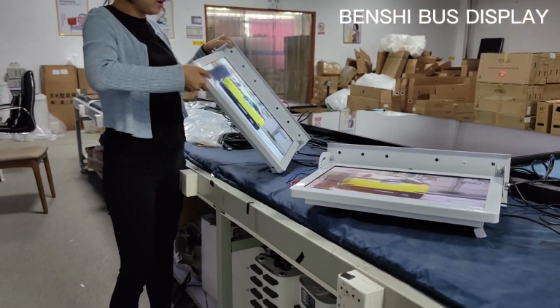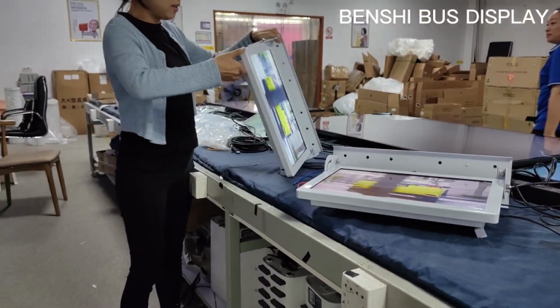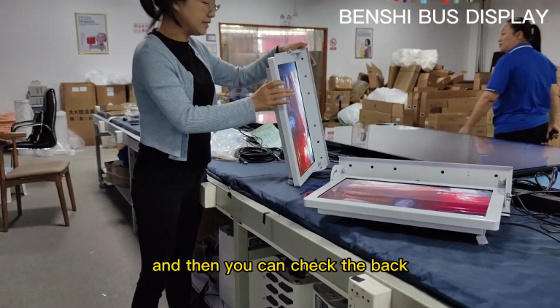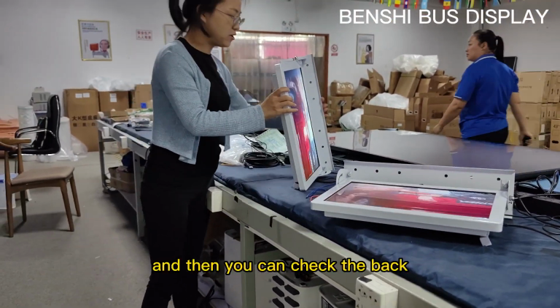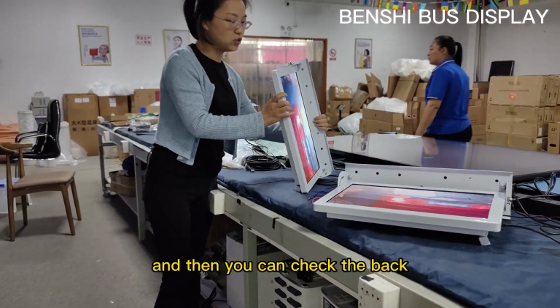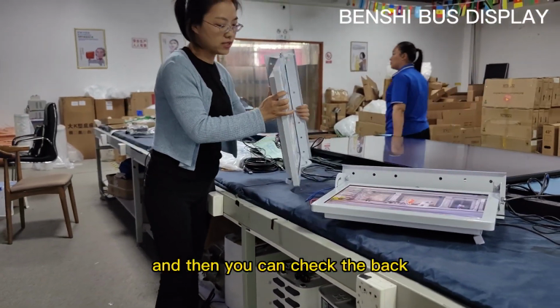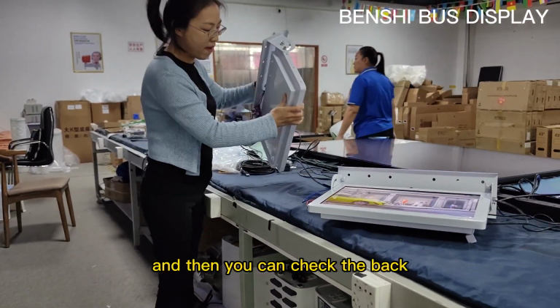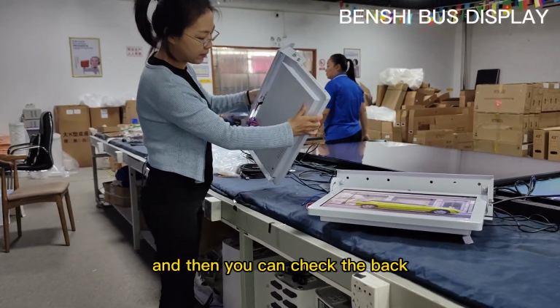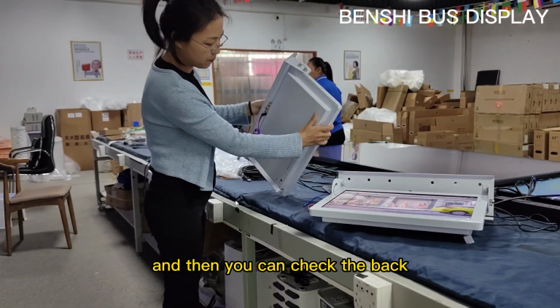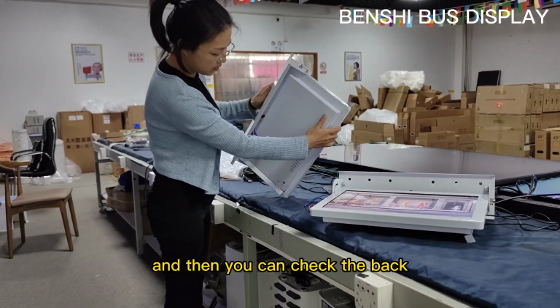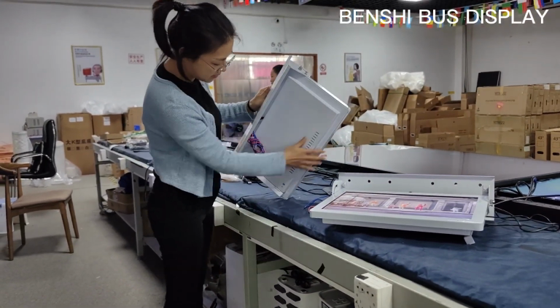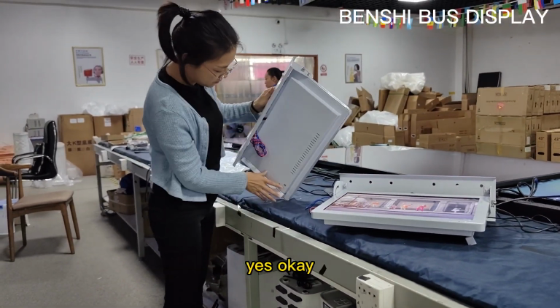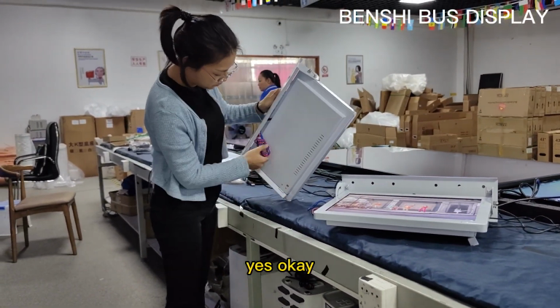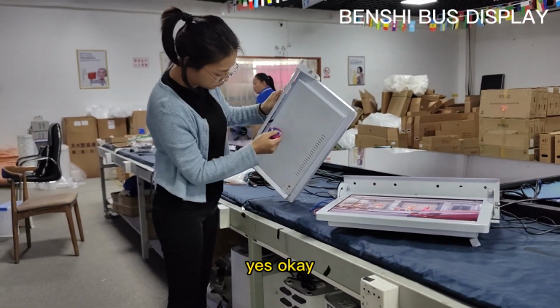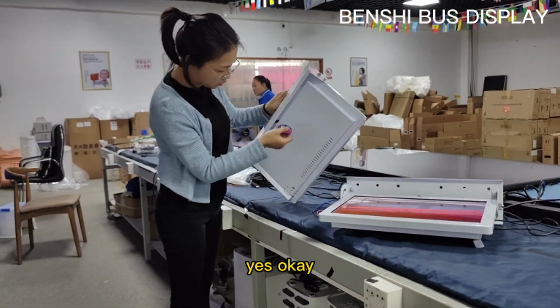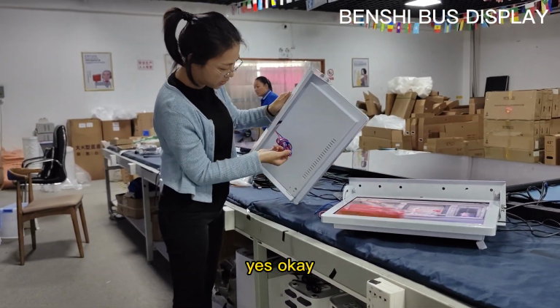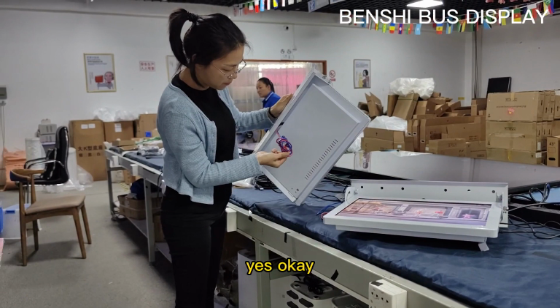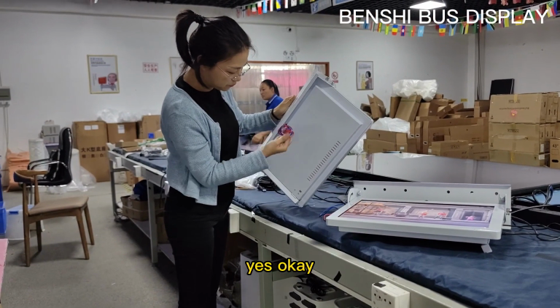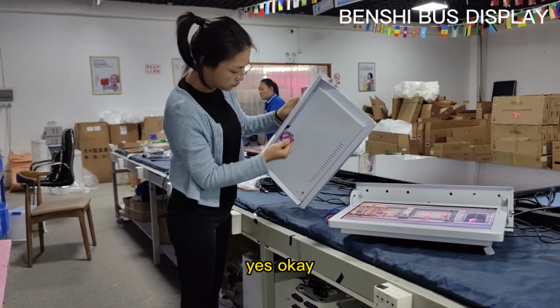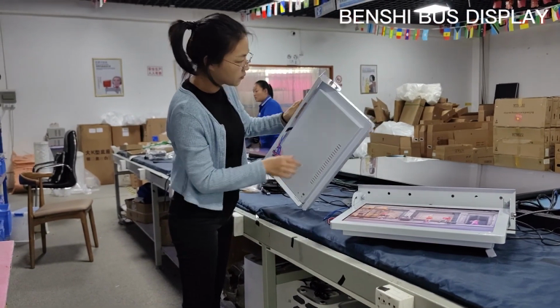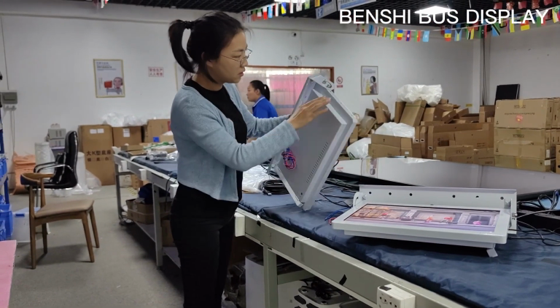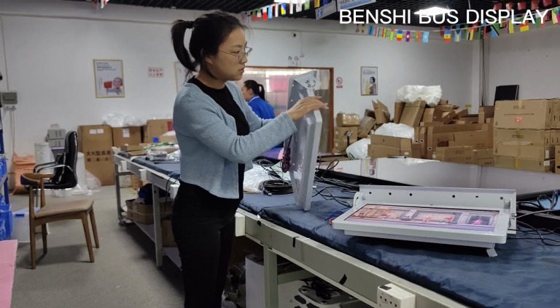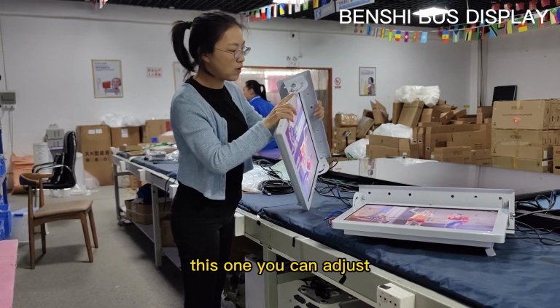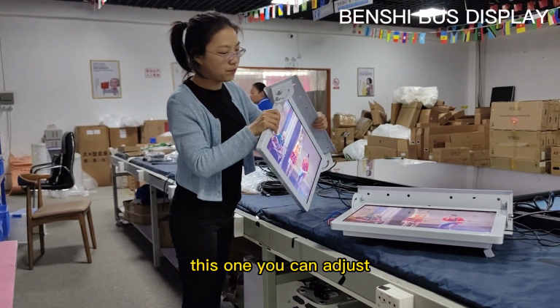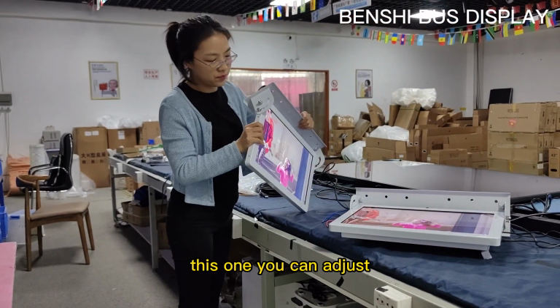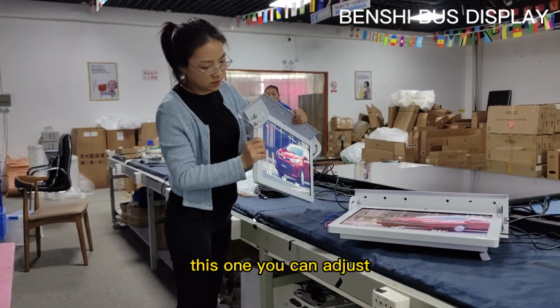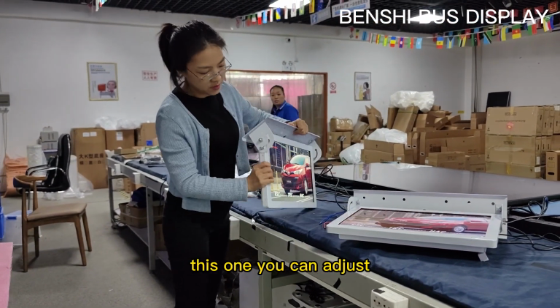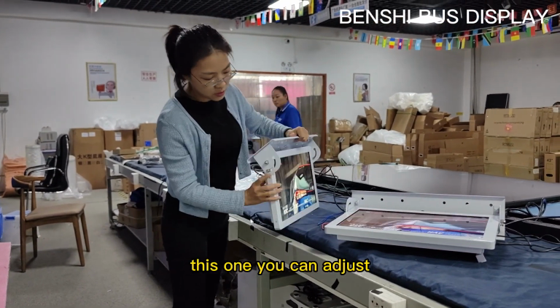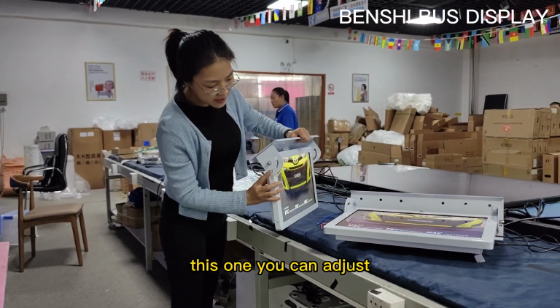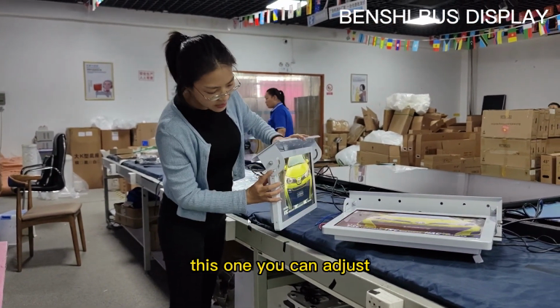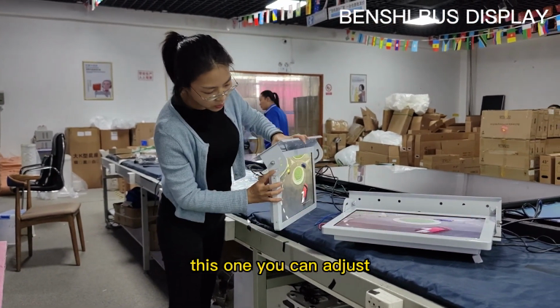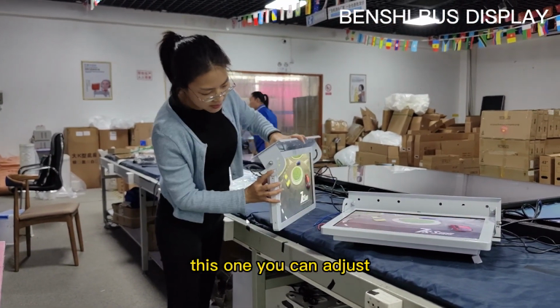And then you can check the back. This one, you can add the trust.